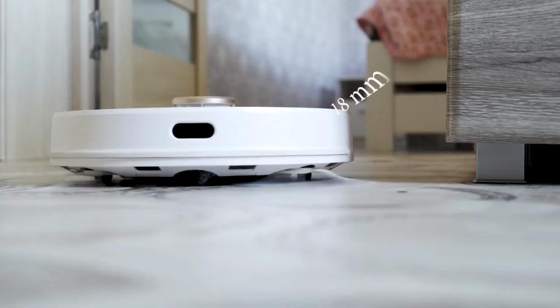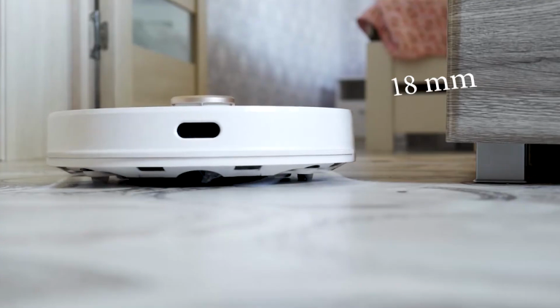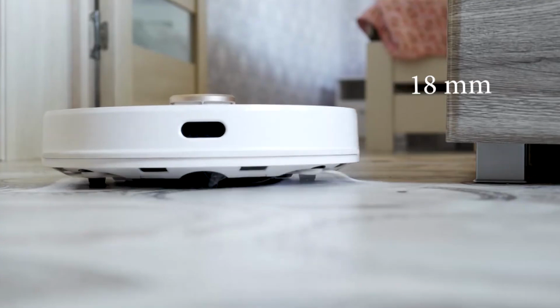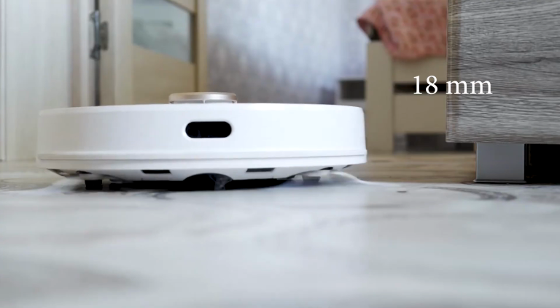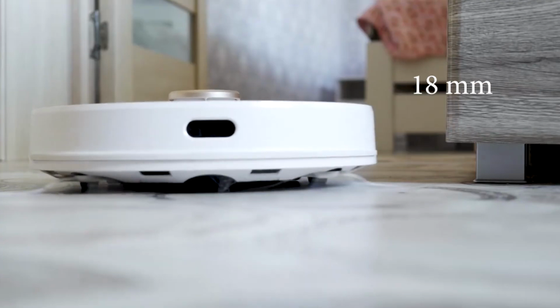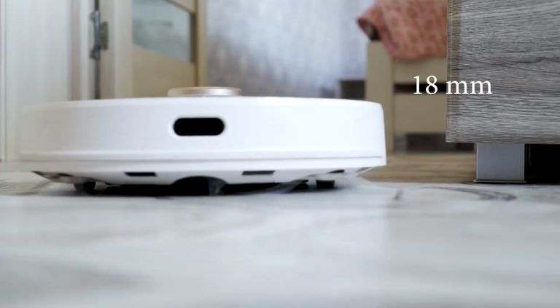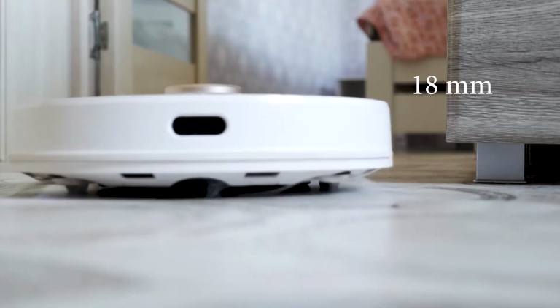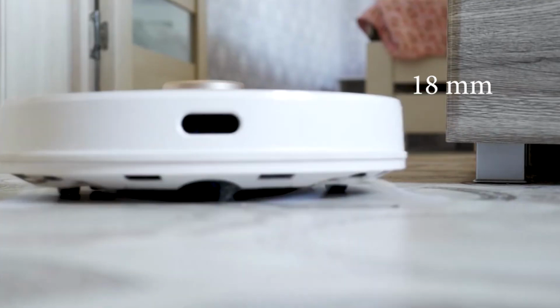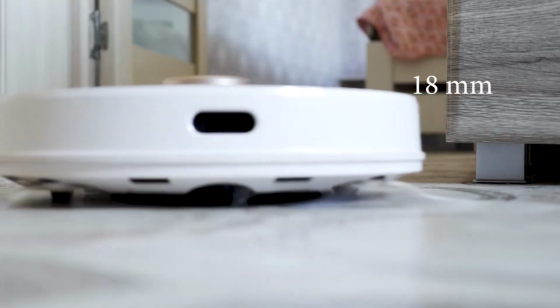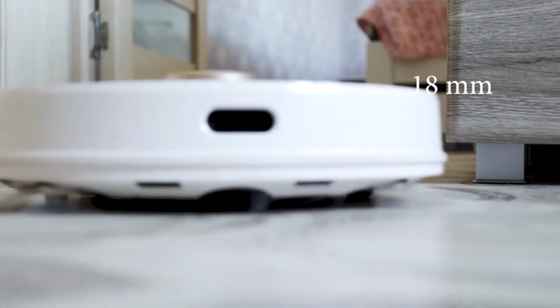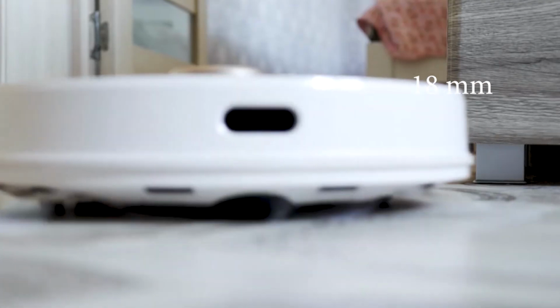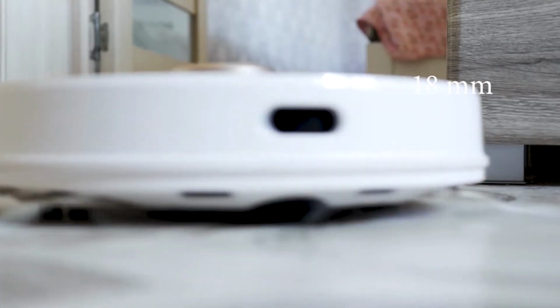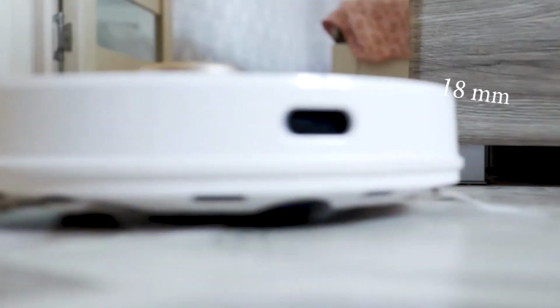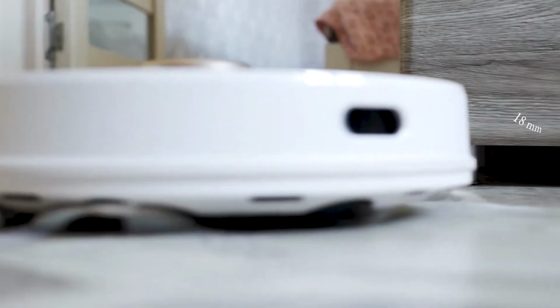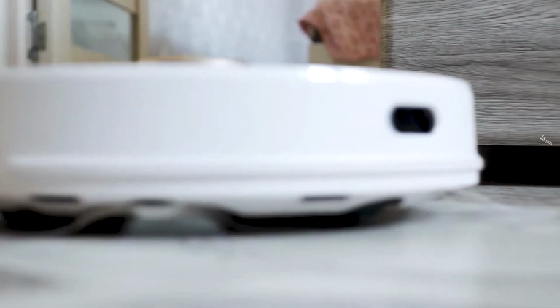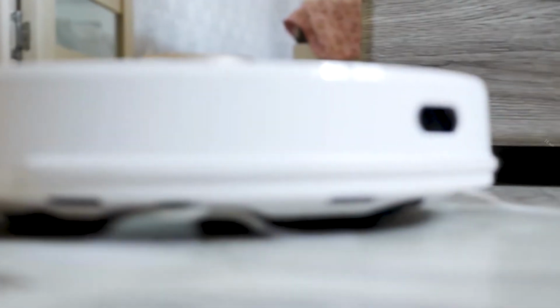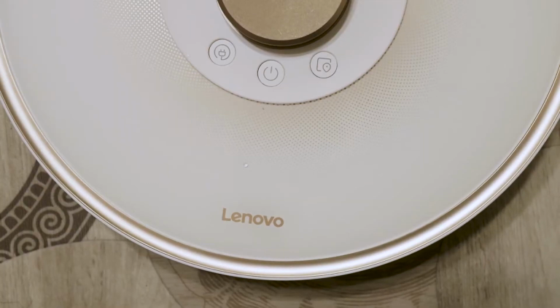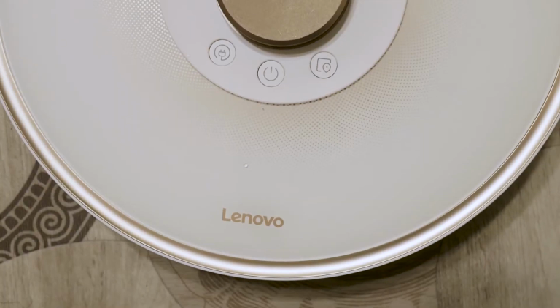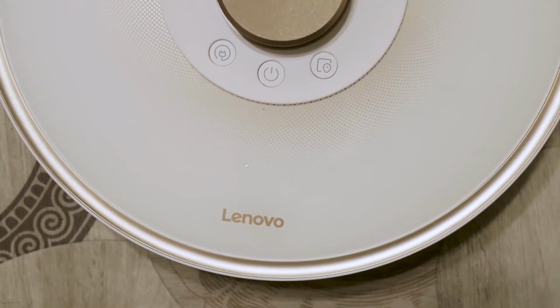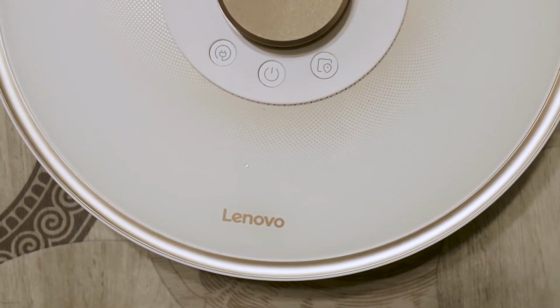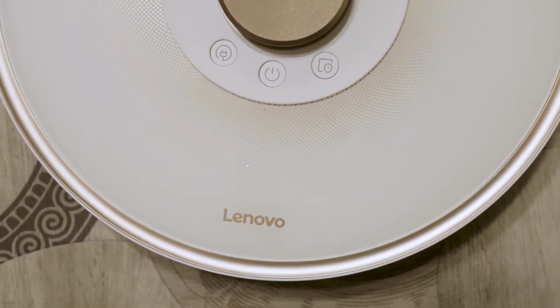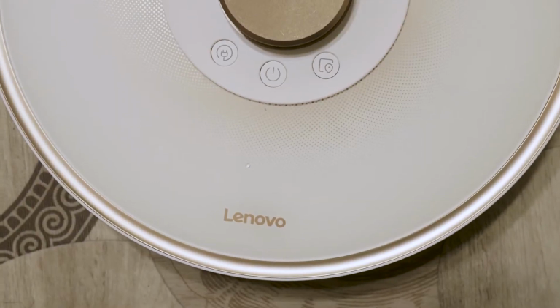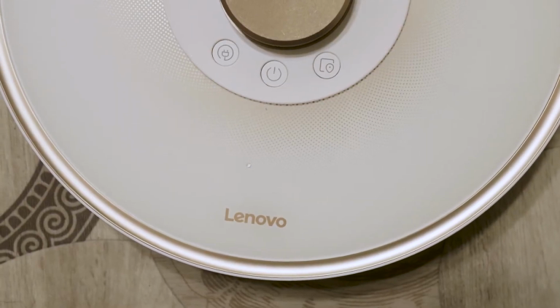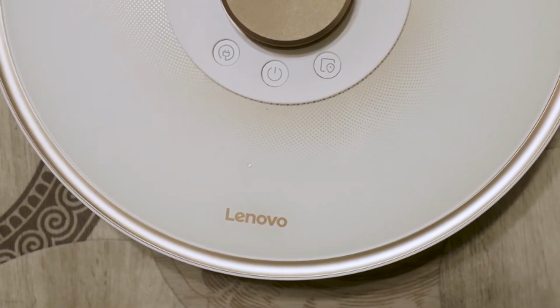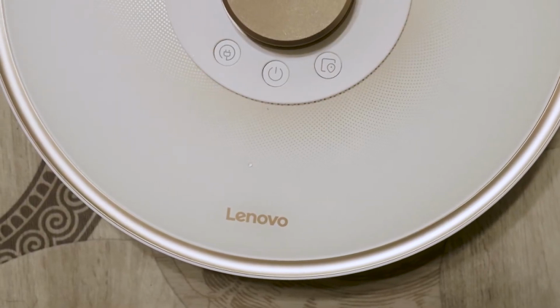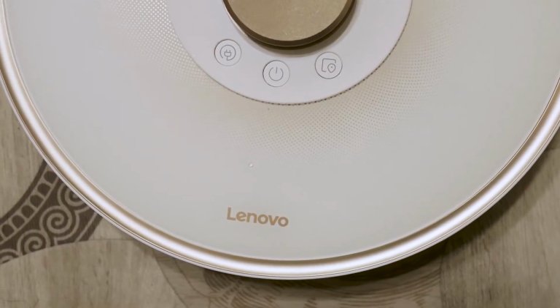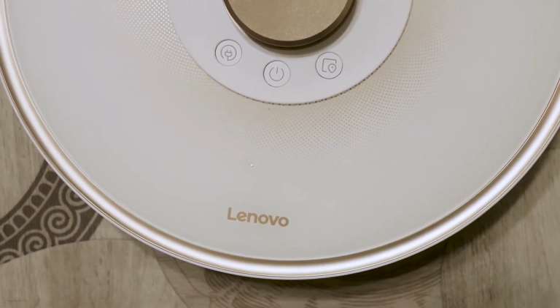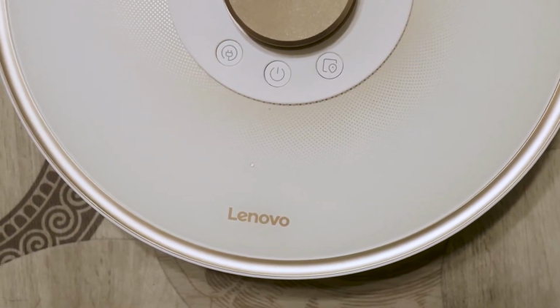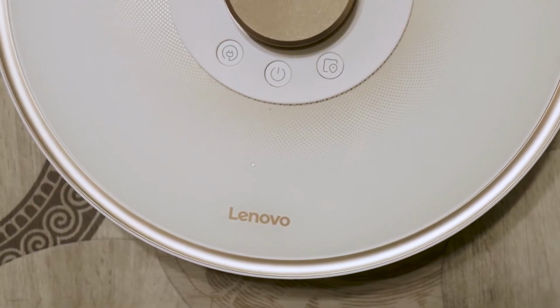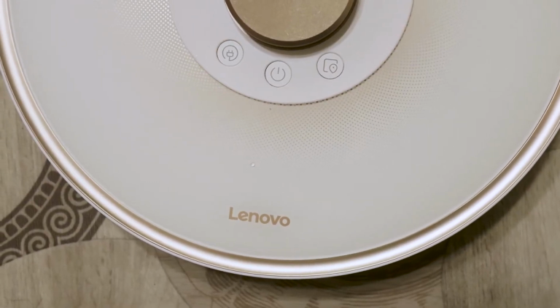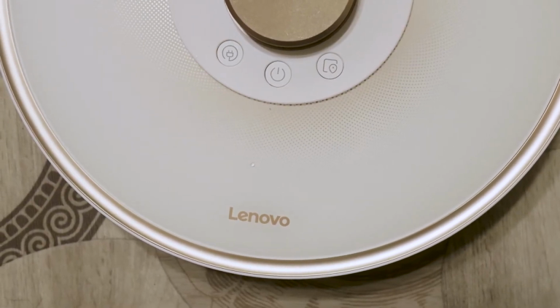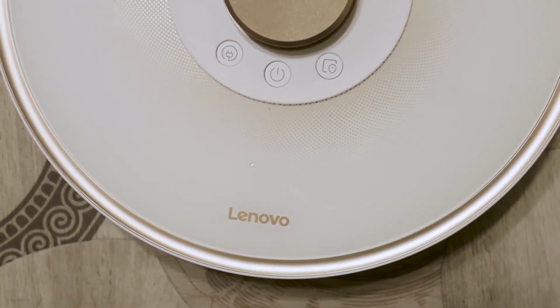The maximum surface difference is 18 millimetres. The dust collector volume is 400 millilitres.